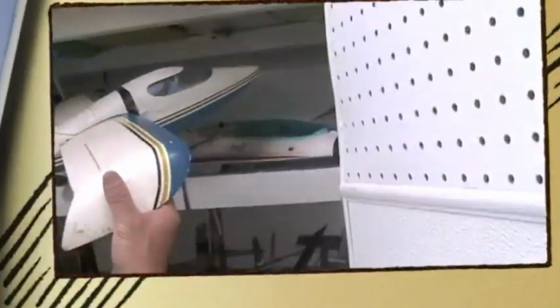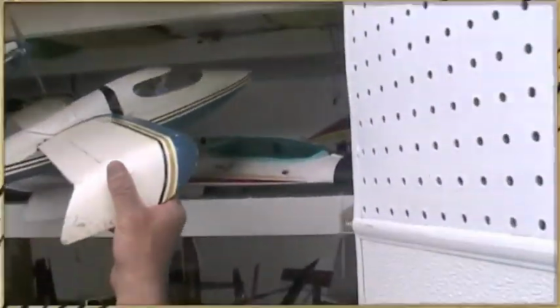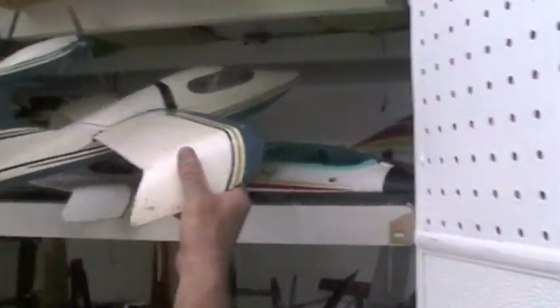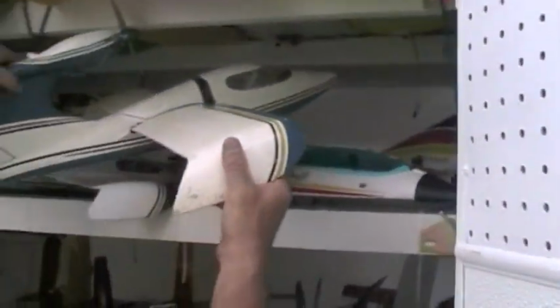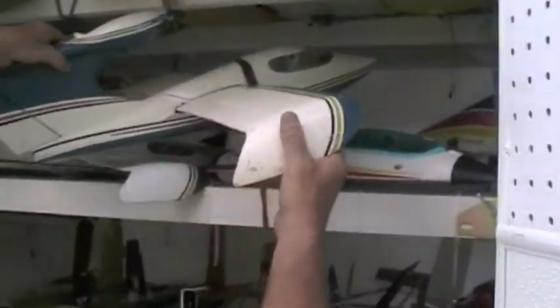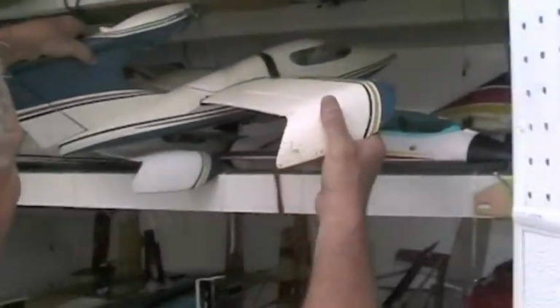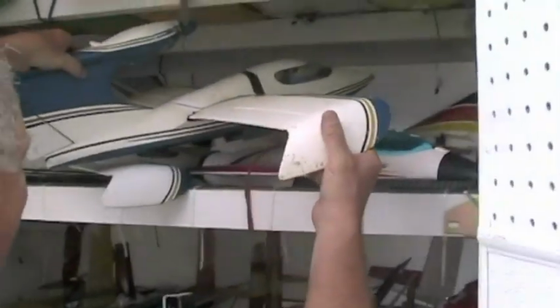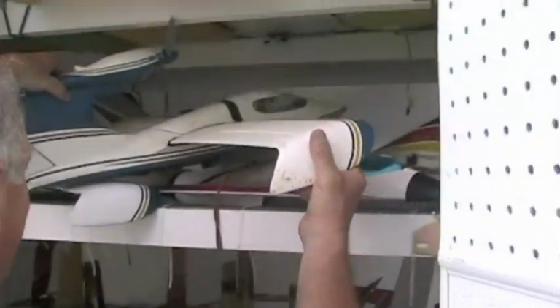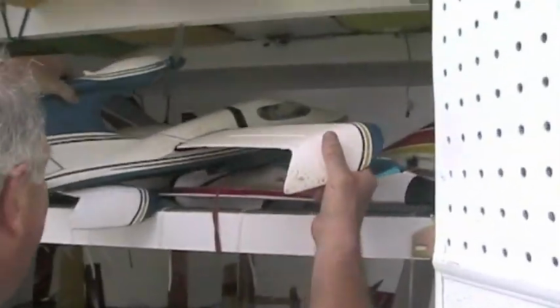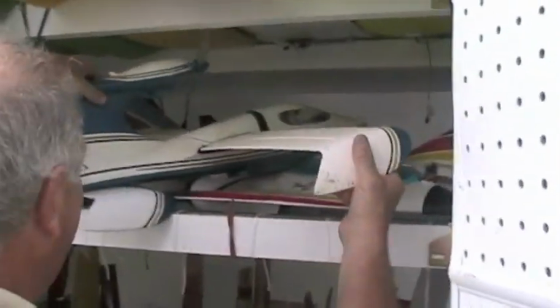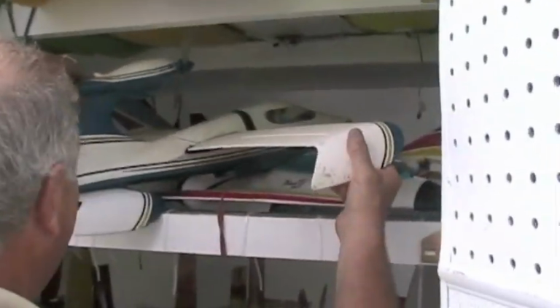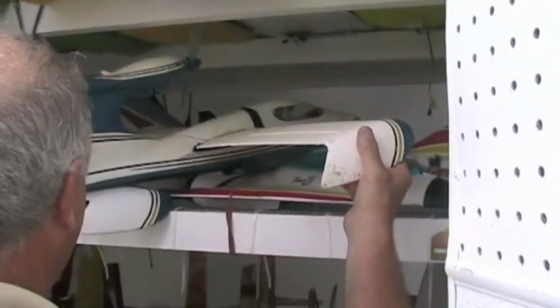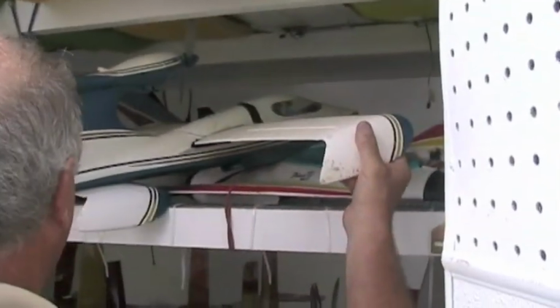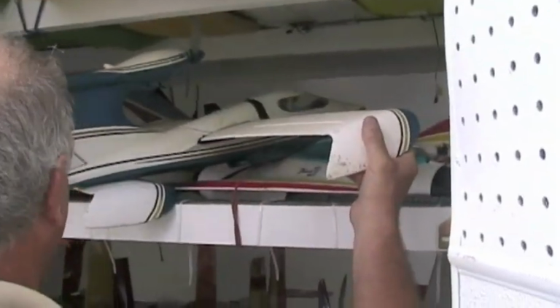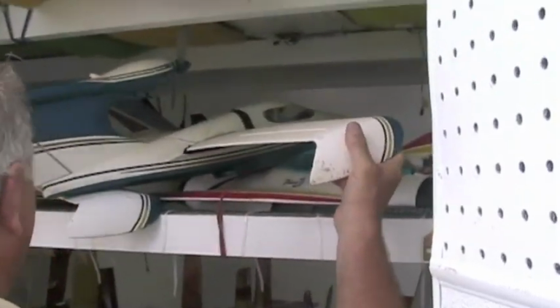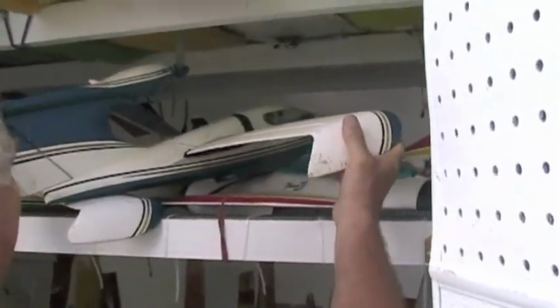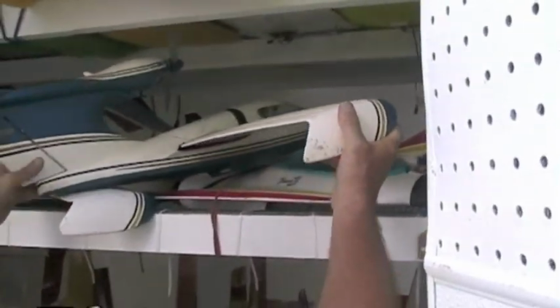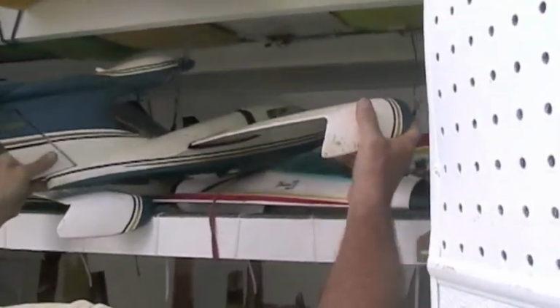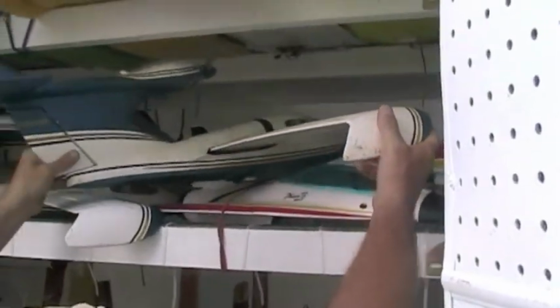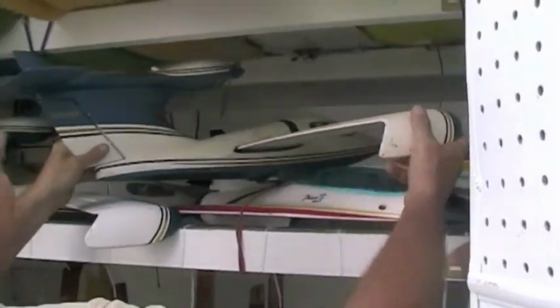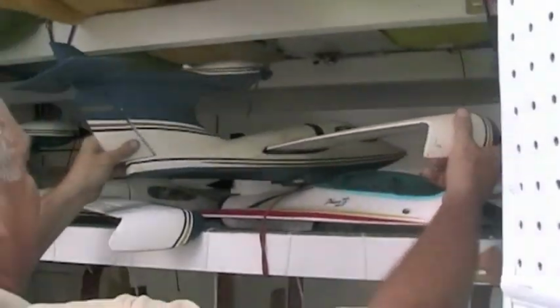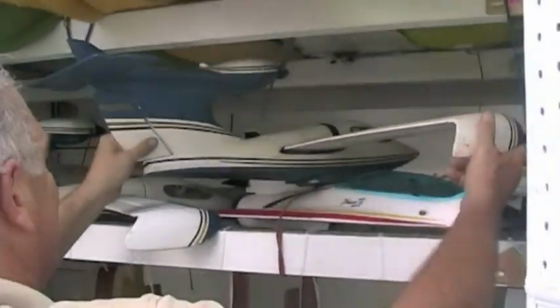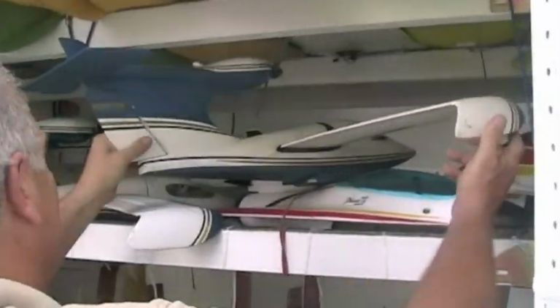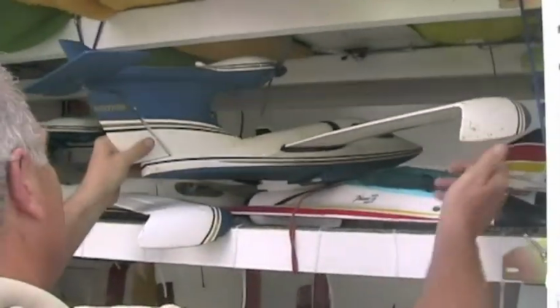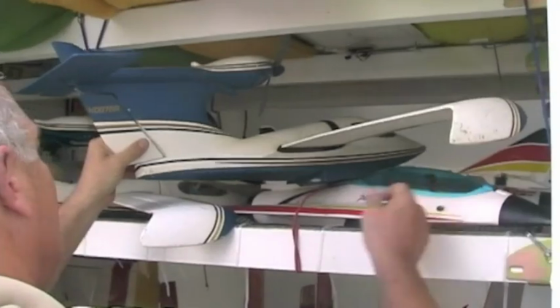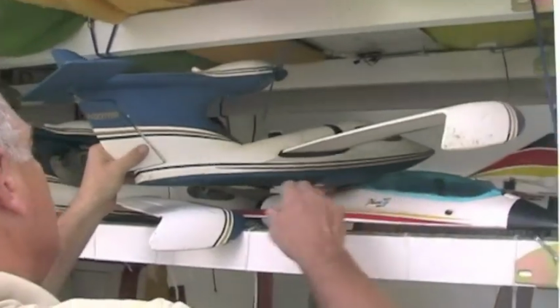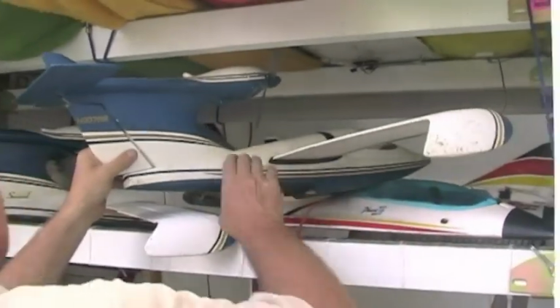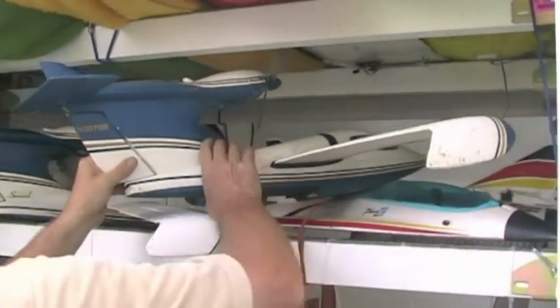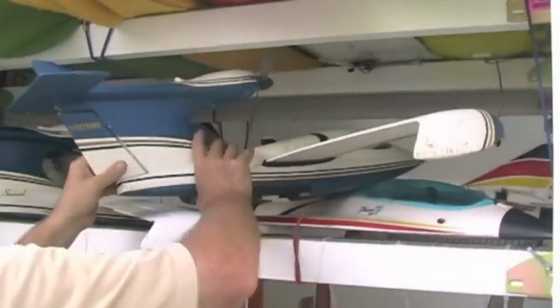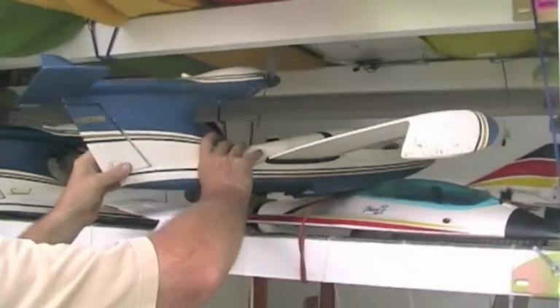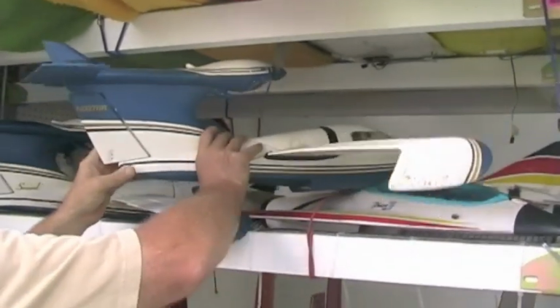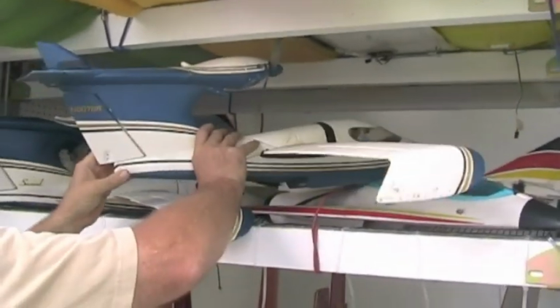How do you figure this out, Dave? How do you figure out how to put them all in there? I must be a genius.